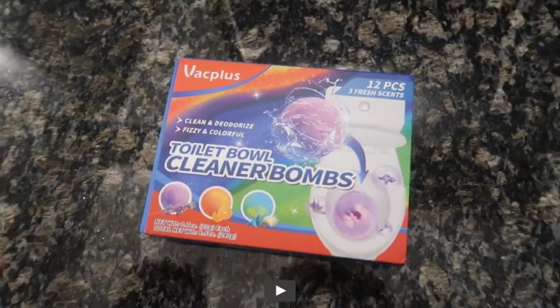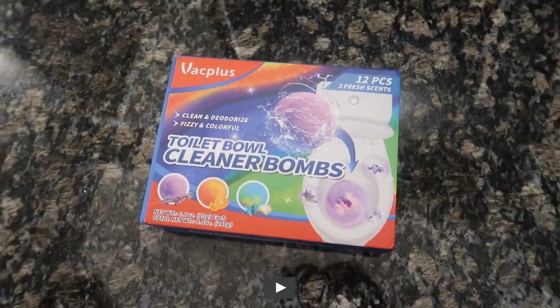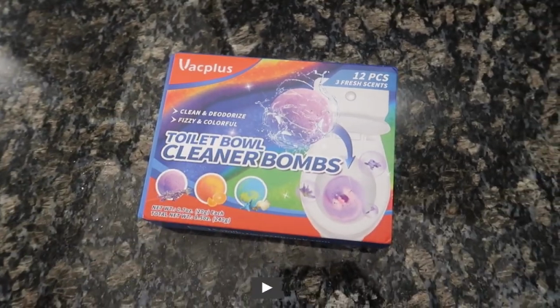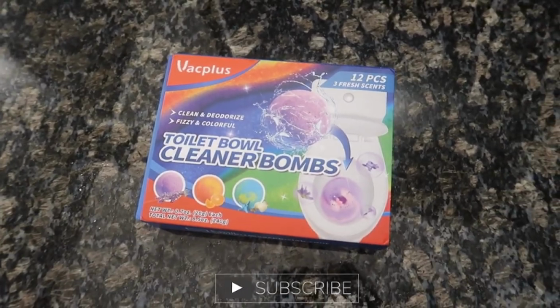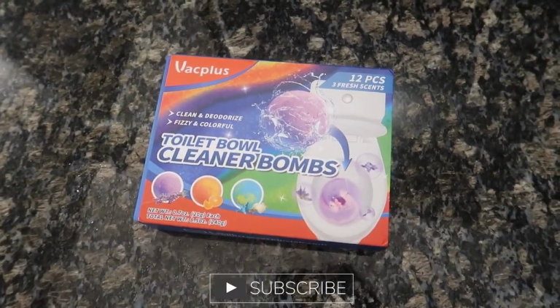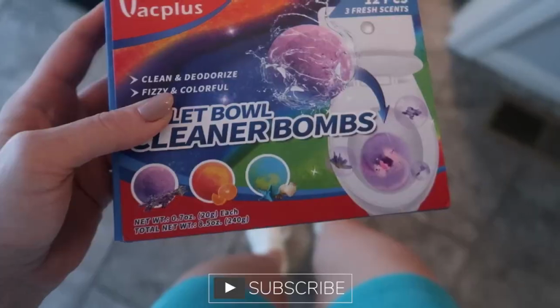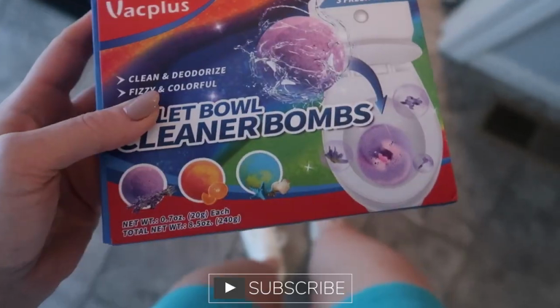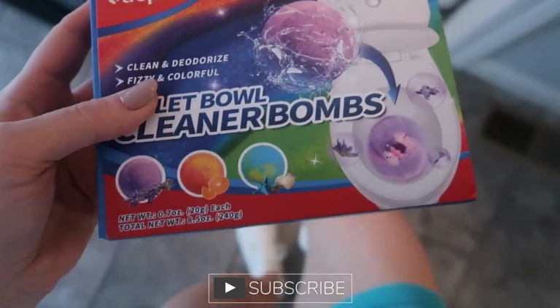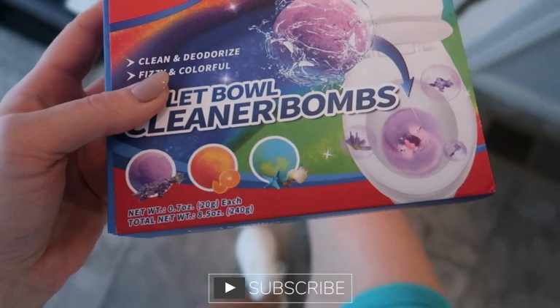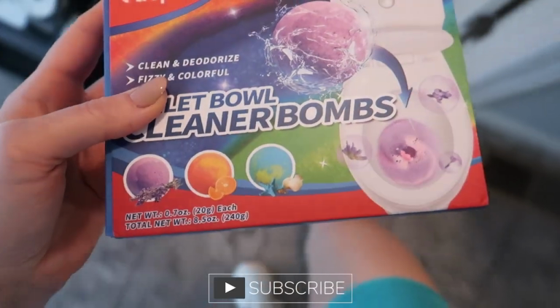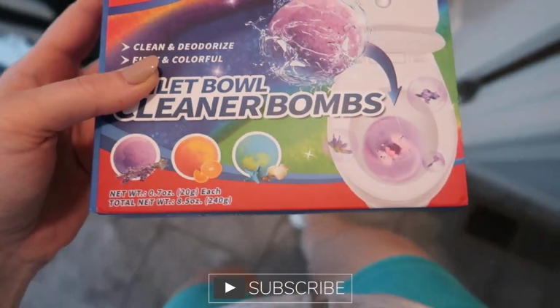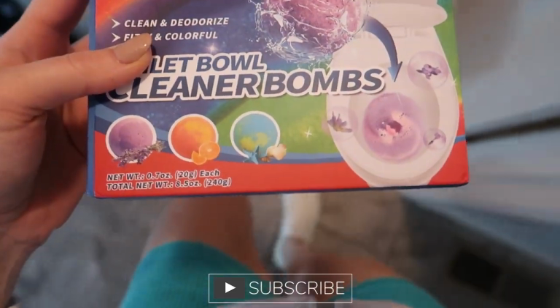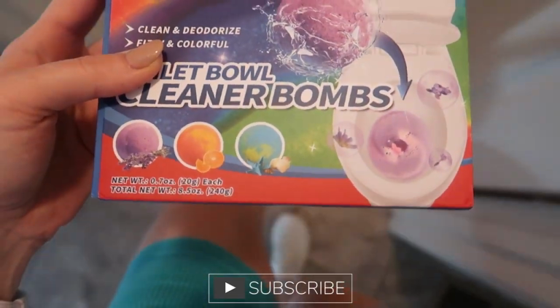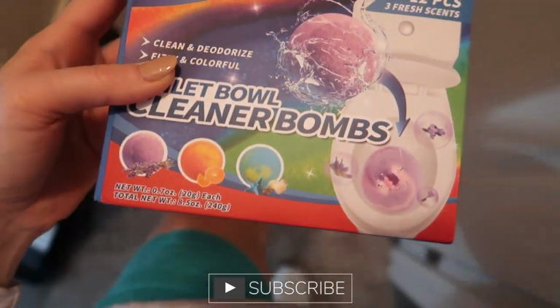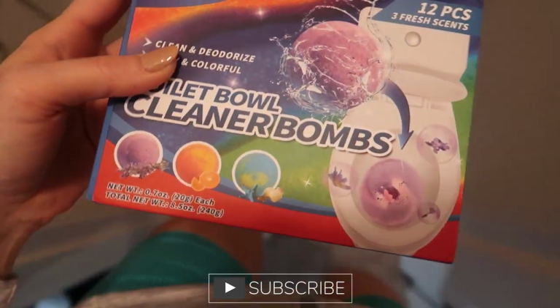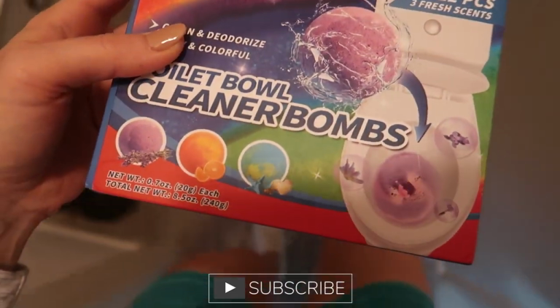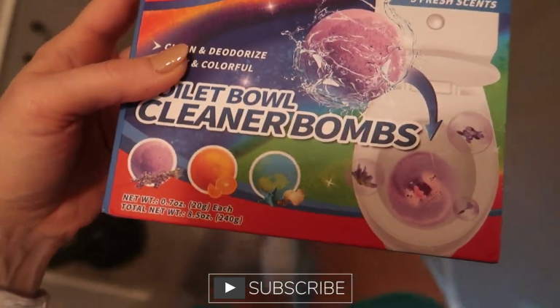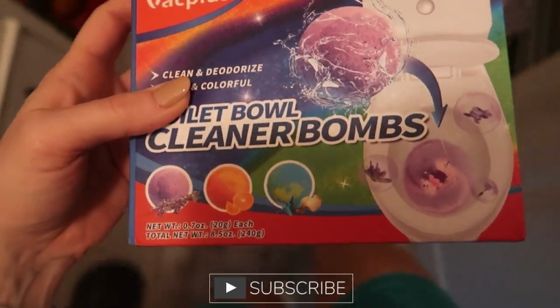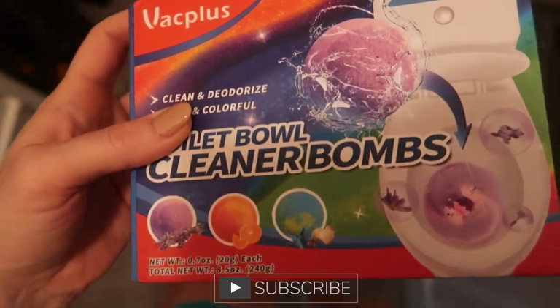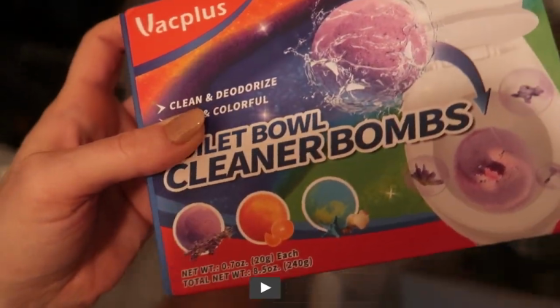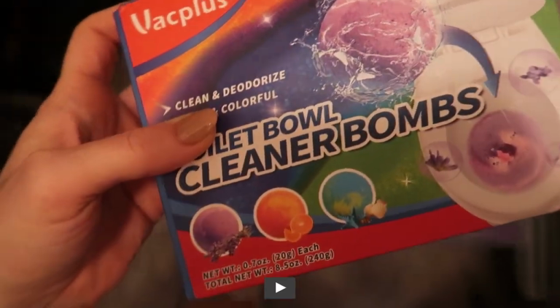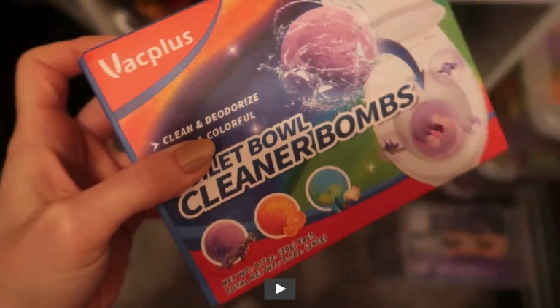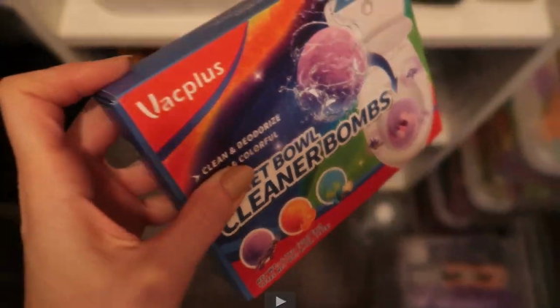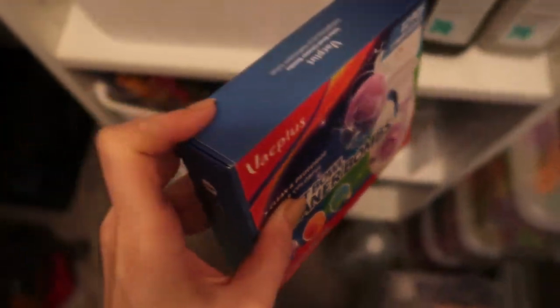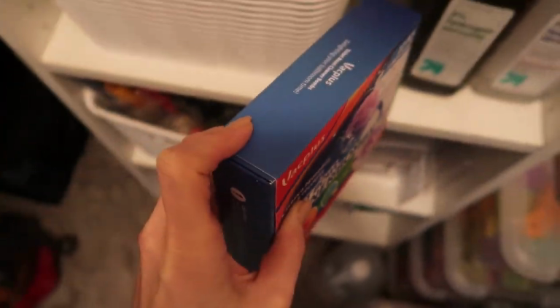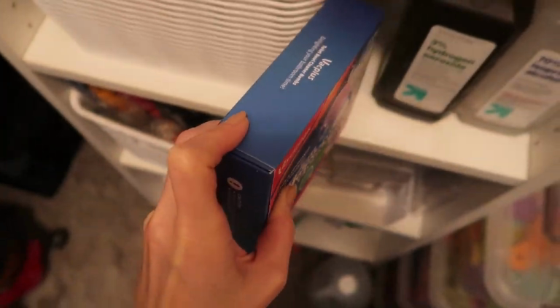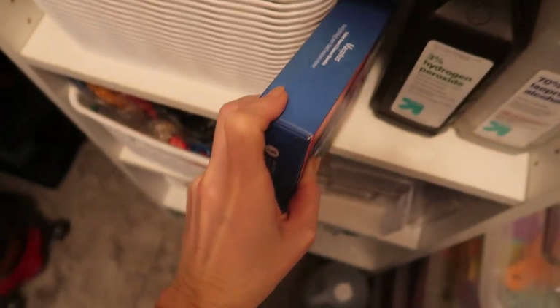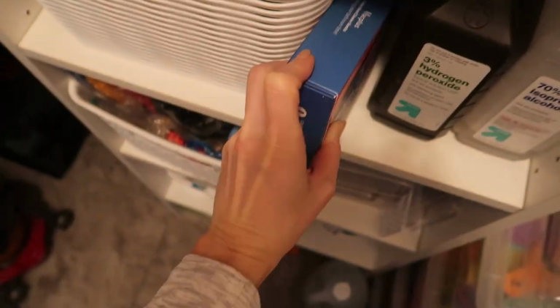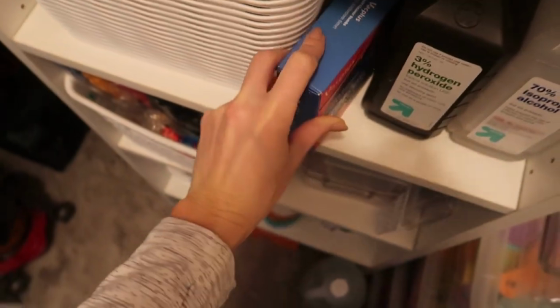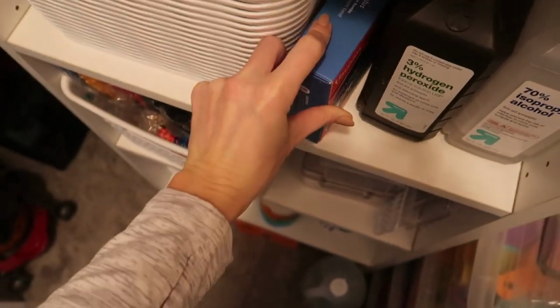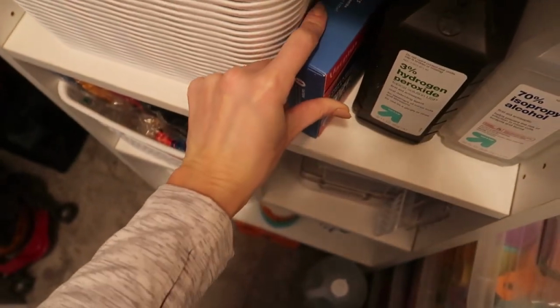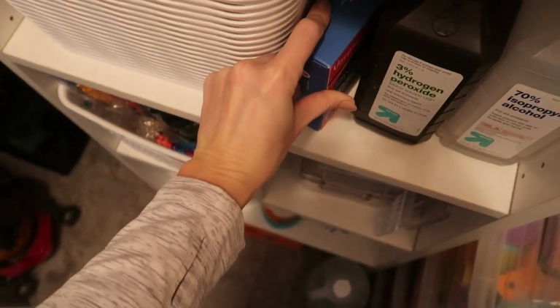Let me show you one more cool trick. They do sell something similar at the Dollar Tree, but they do not work very well, in my opinion.